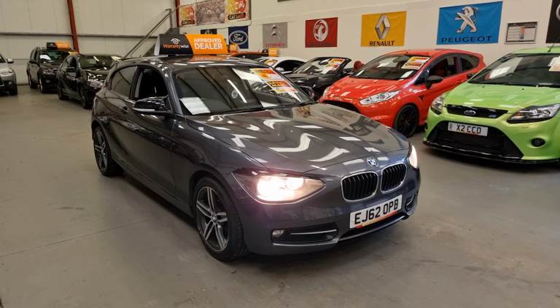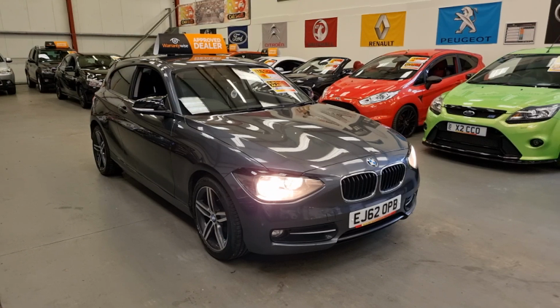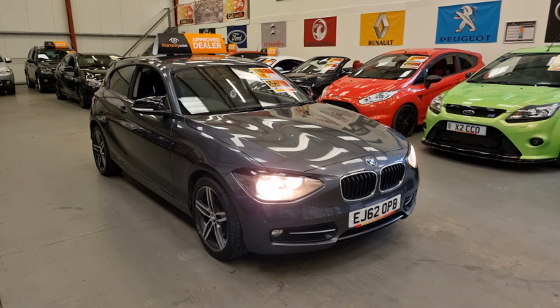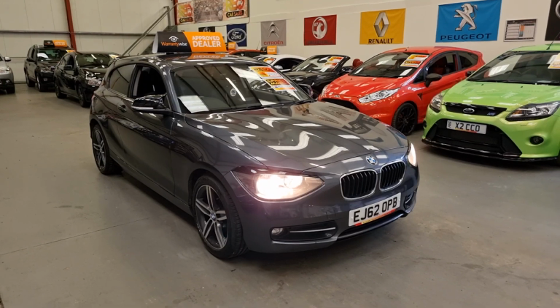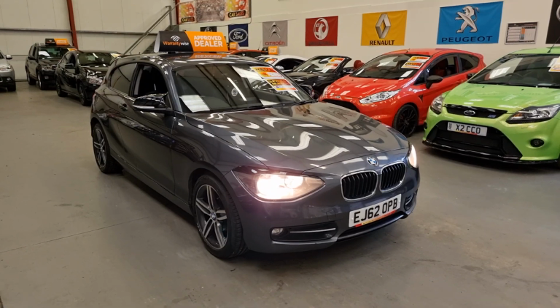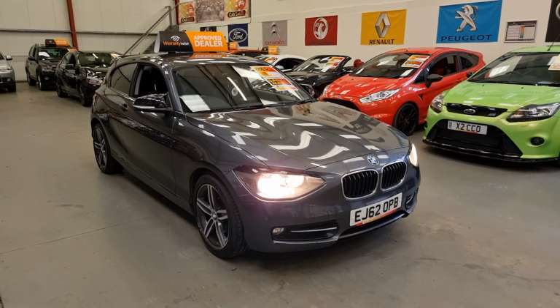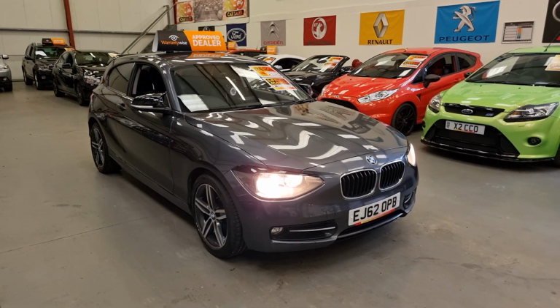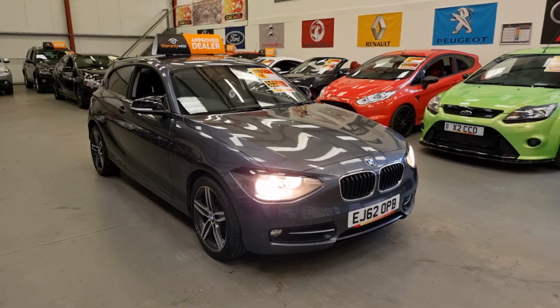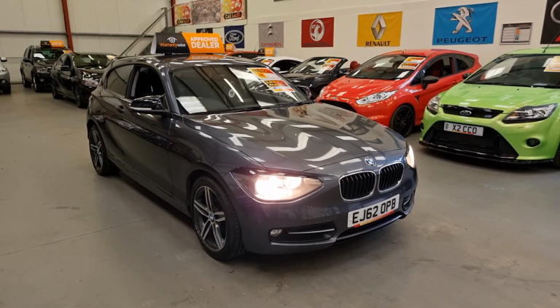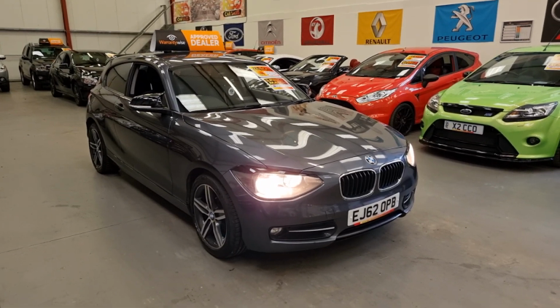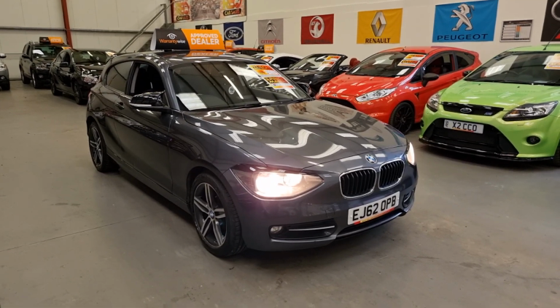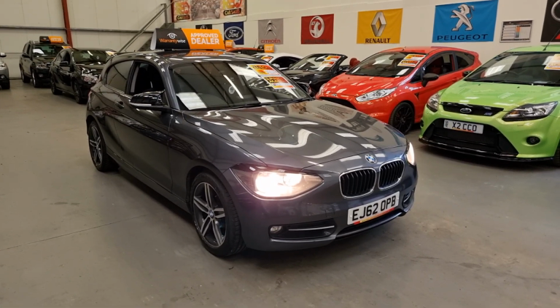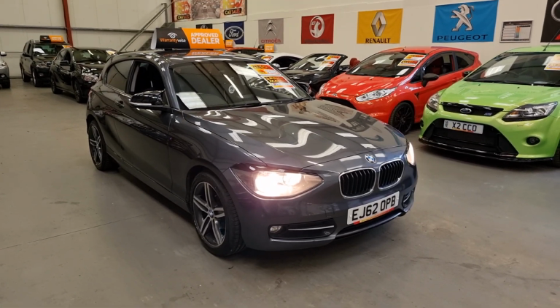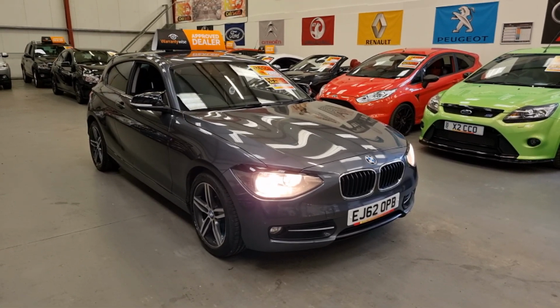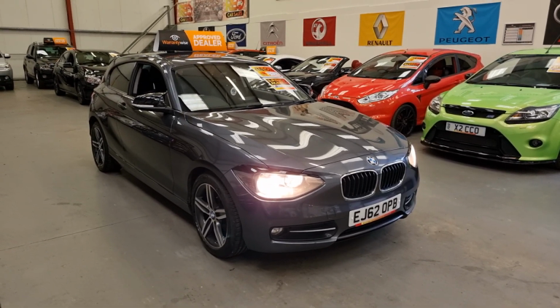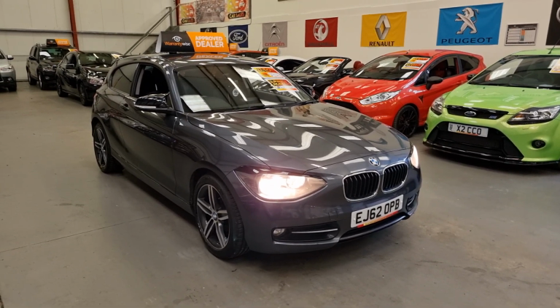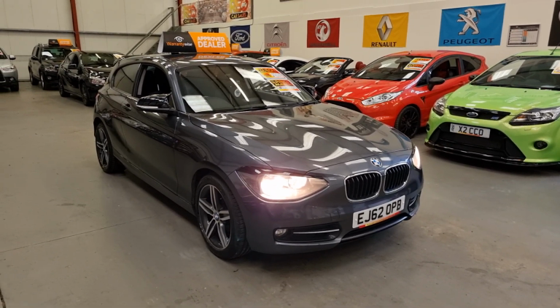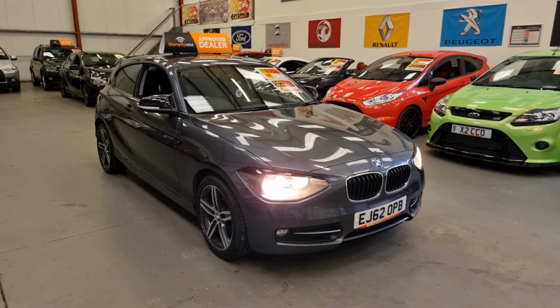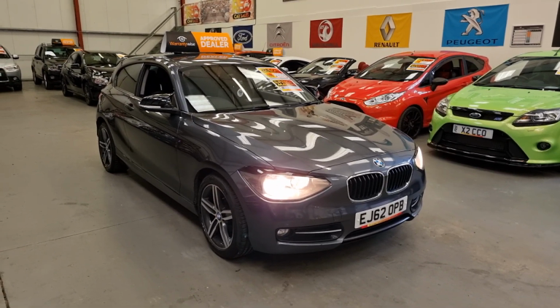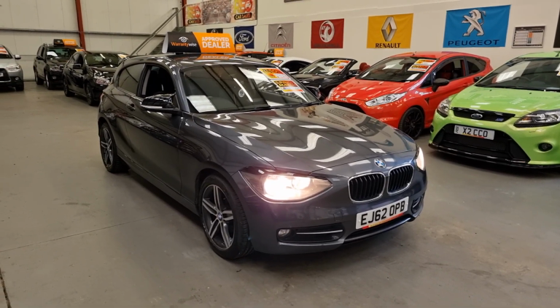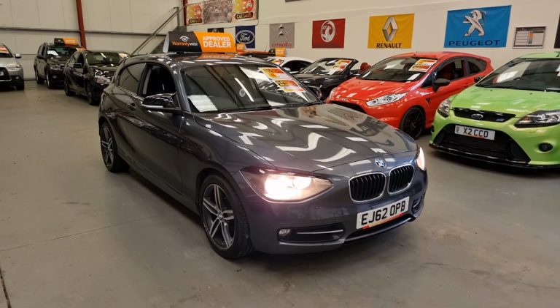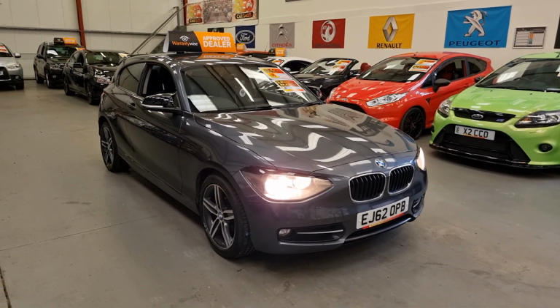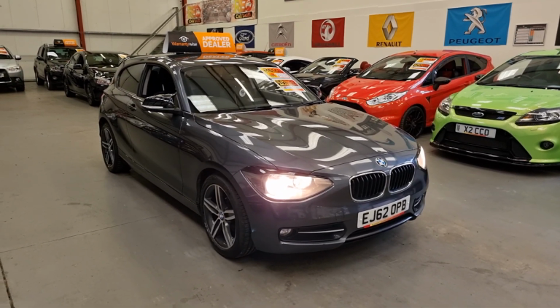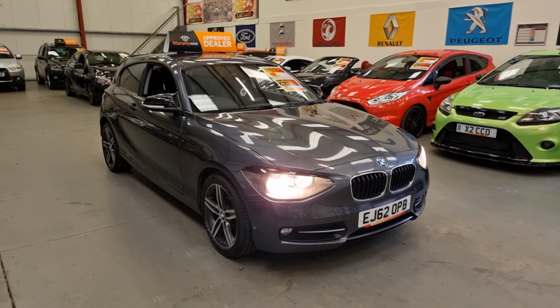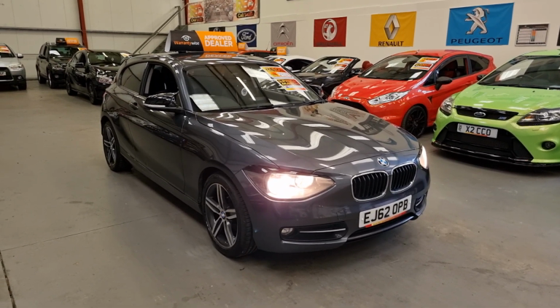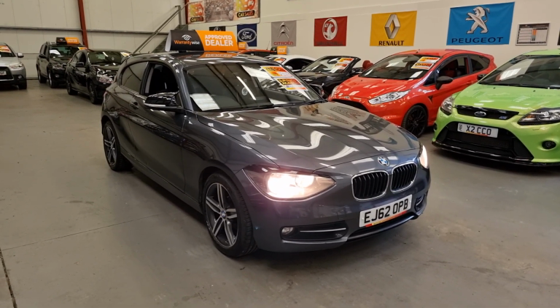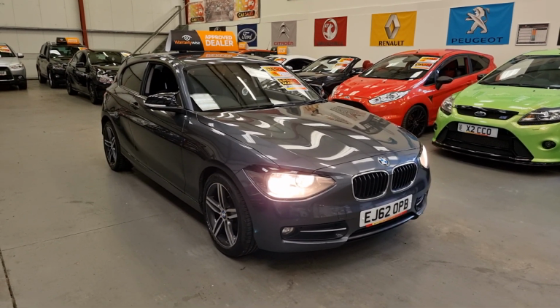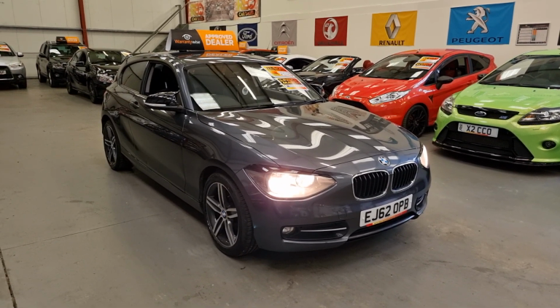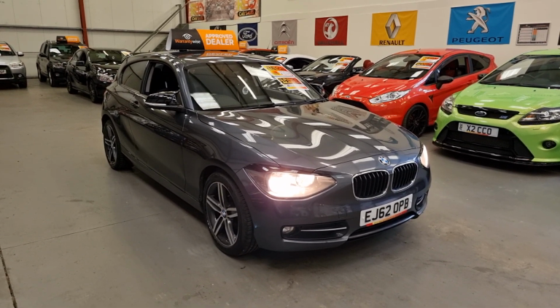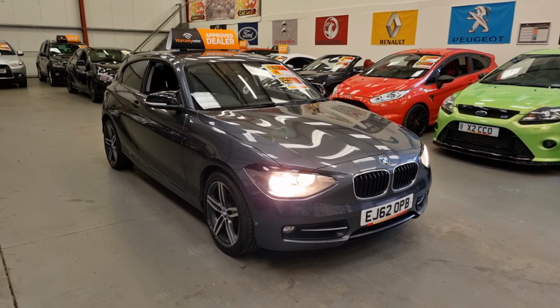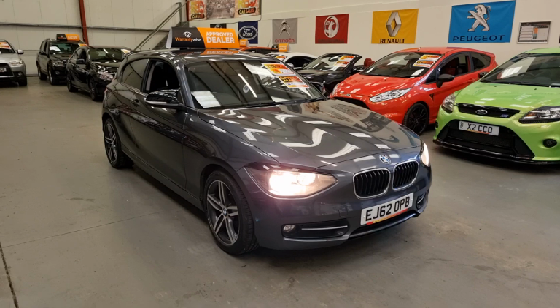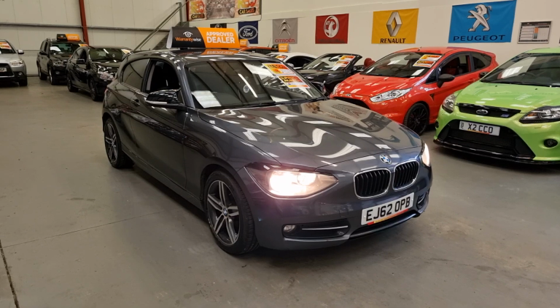Hello, this is Matt, Real Car Sales based in Cwmtyleri, South Wales, NP13 1LZ.